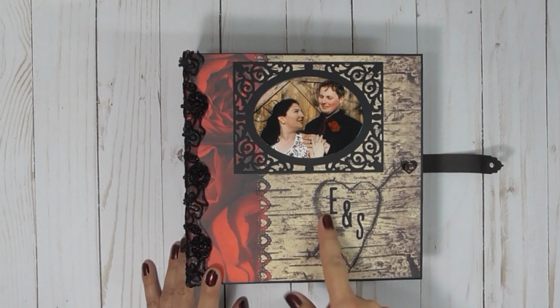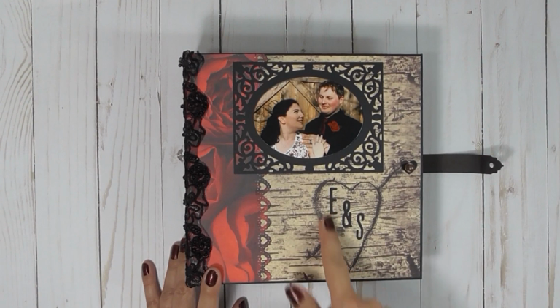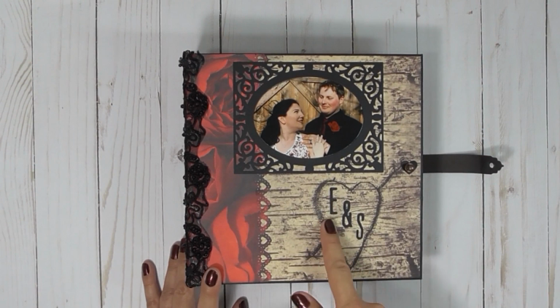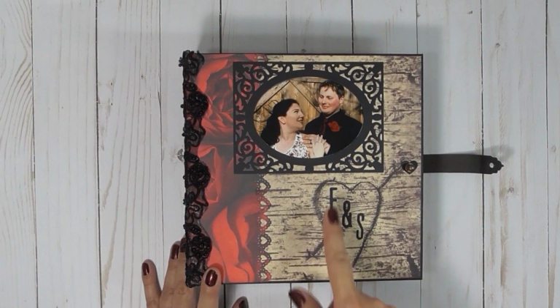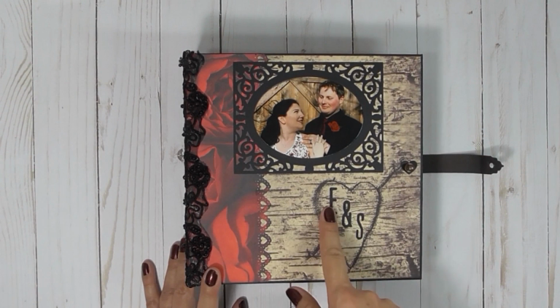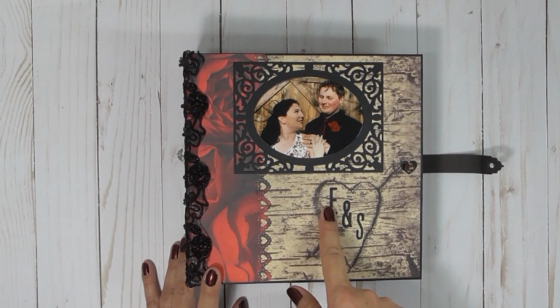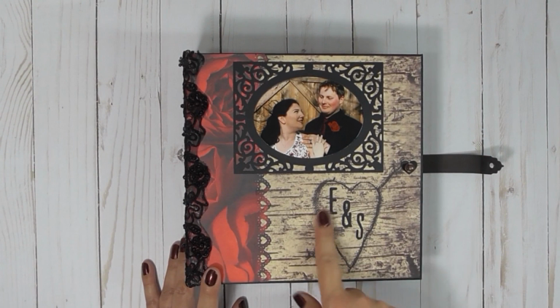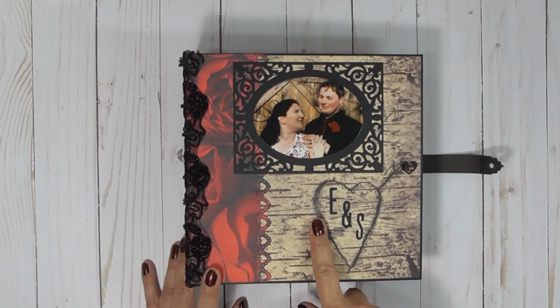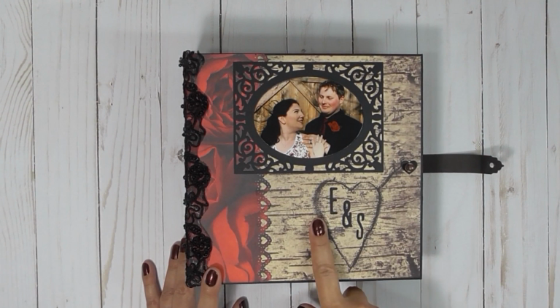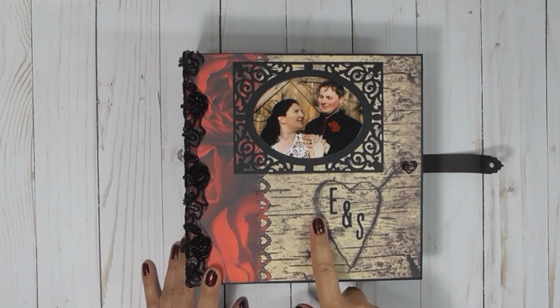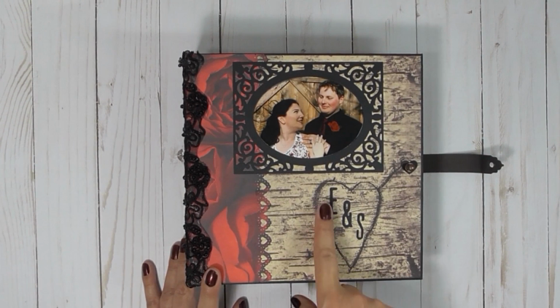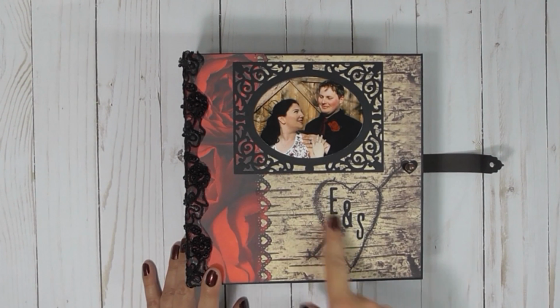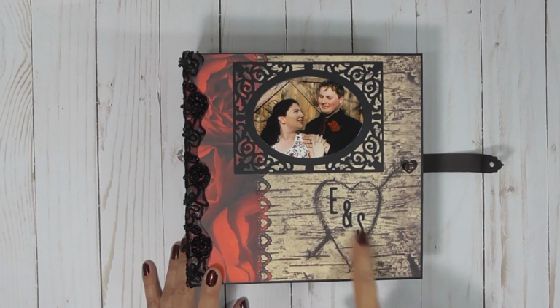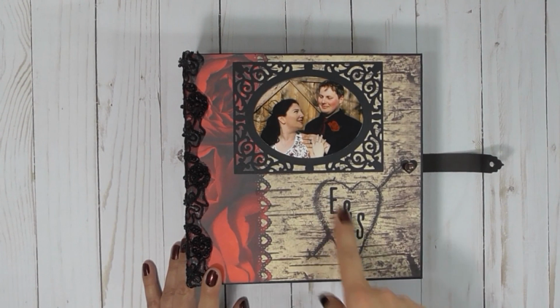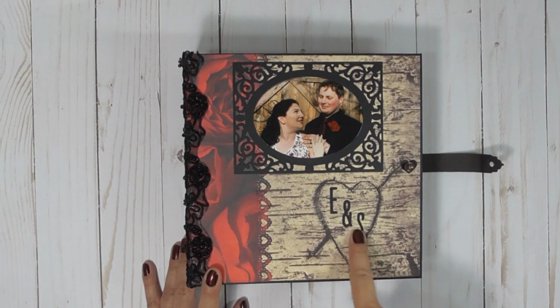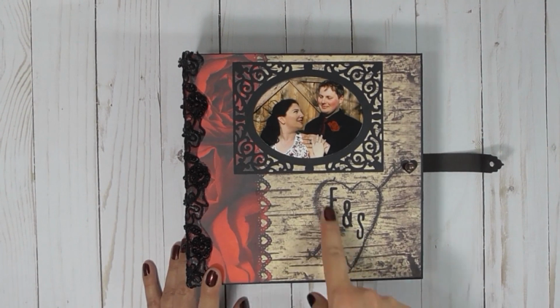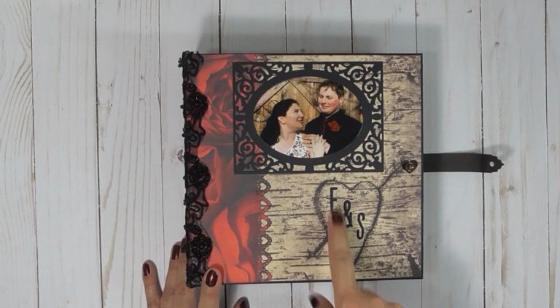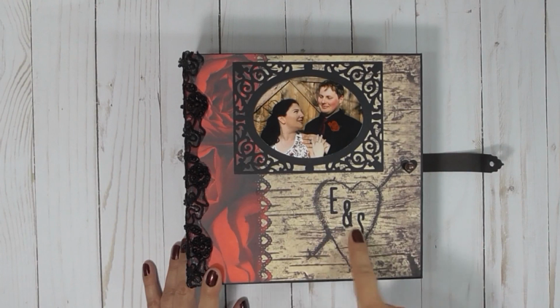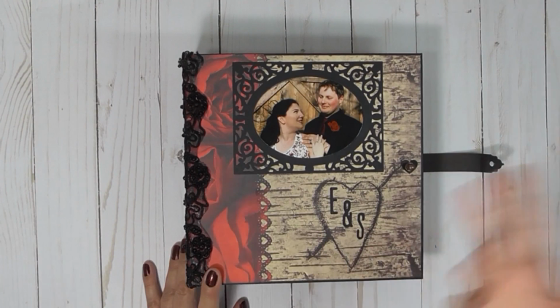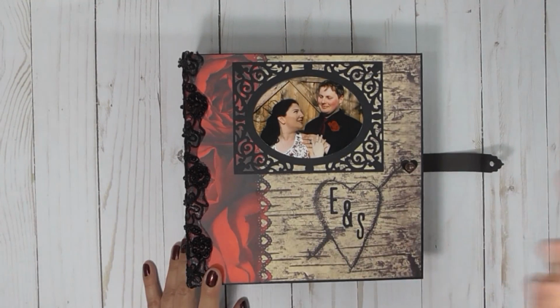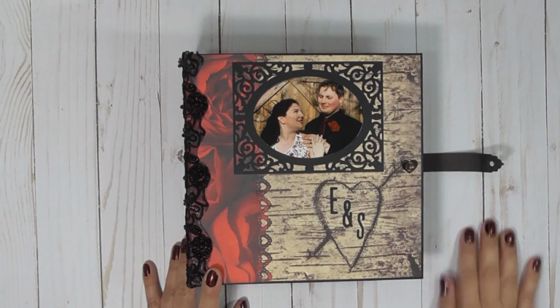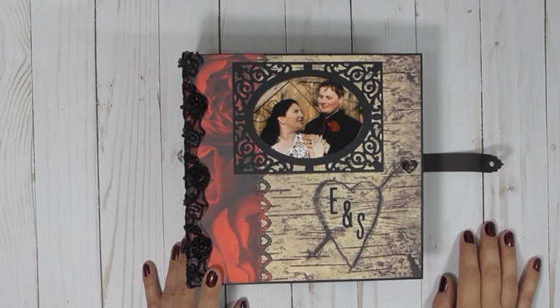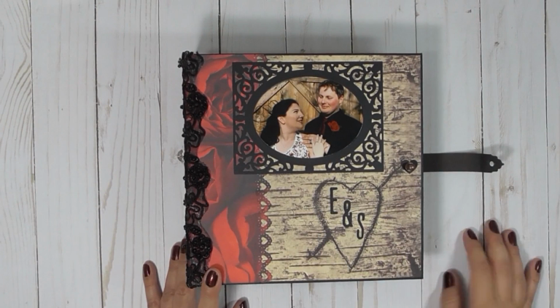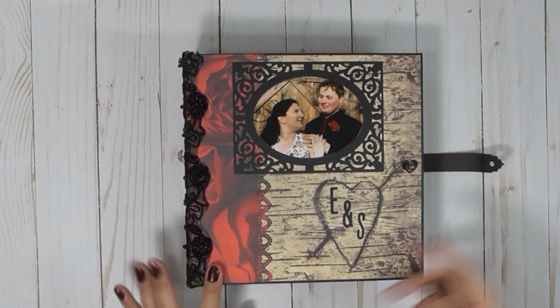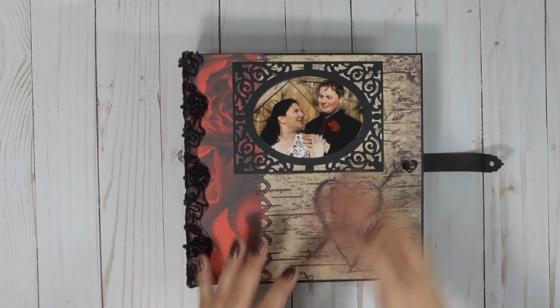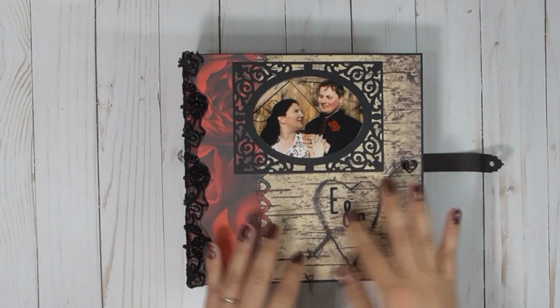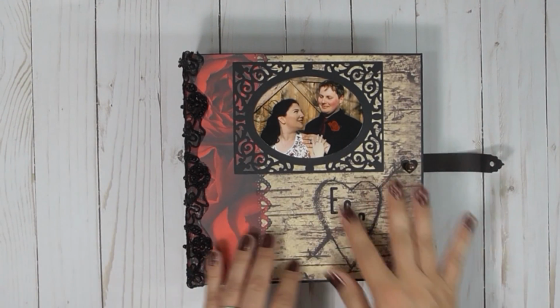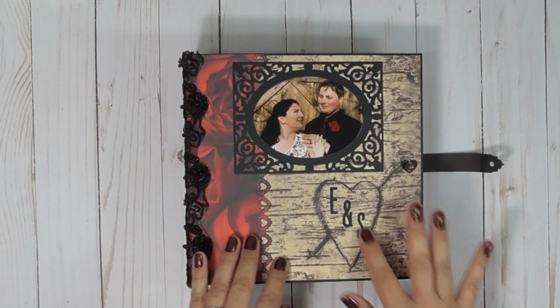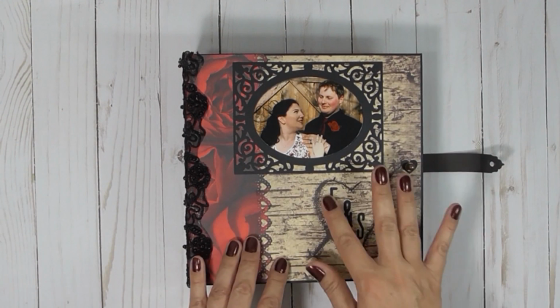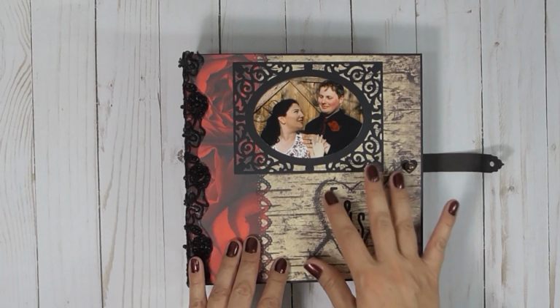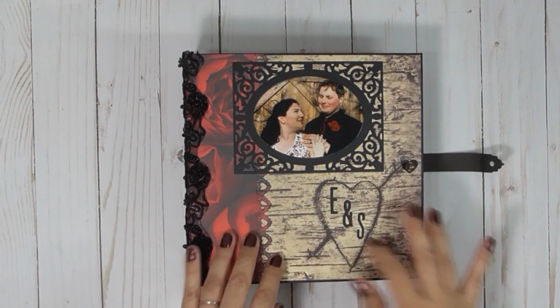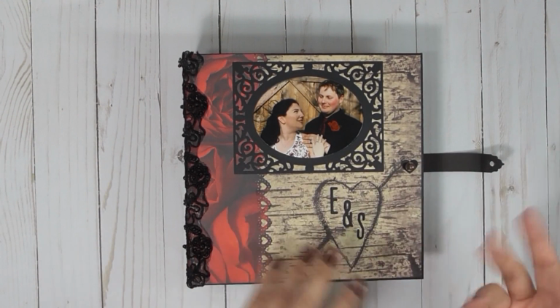He's the one that knew the groom. So I put E and S. I wish I would have waited, and then it would have been S and E.